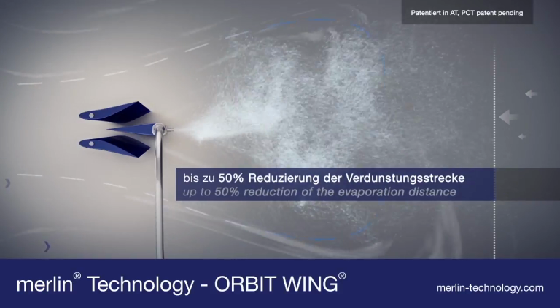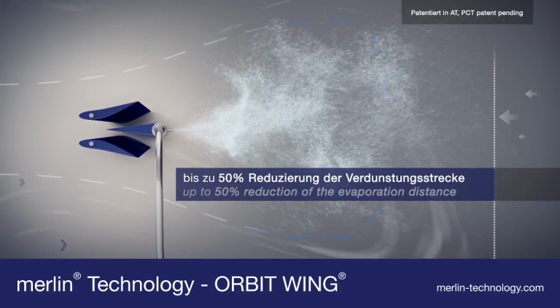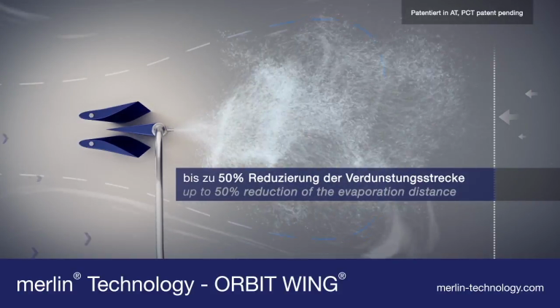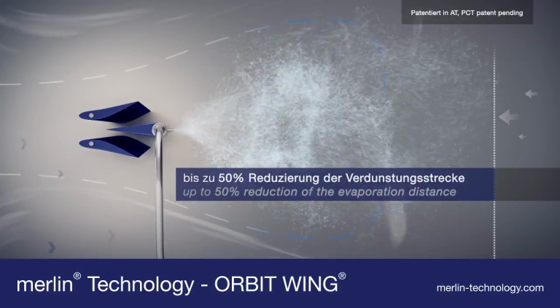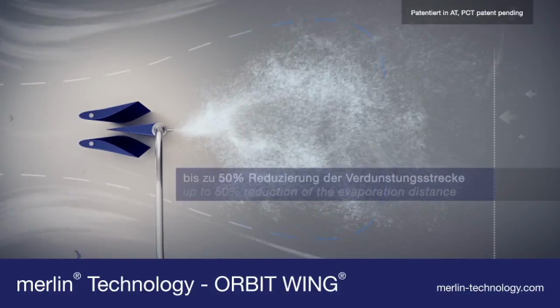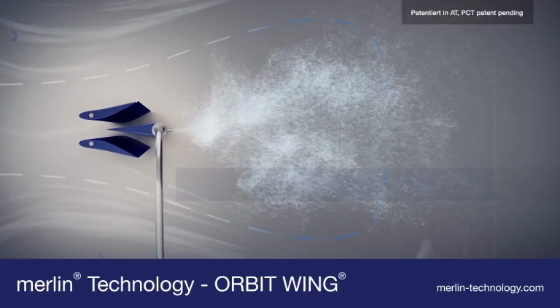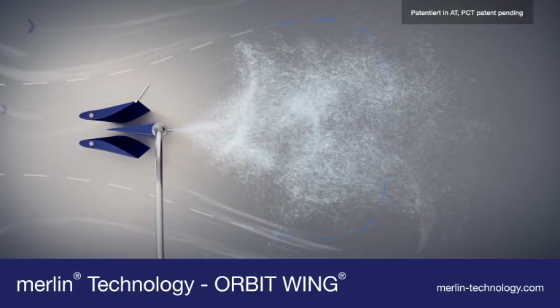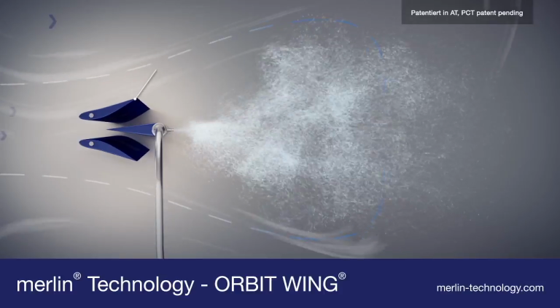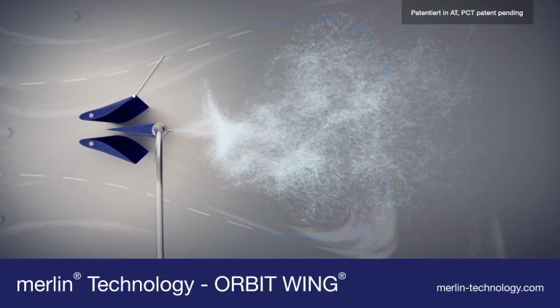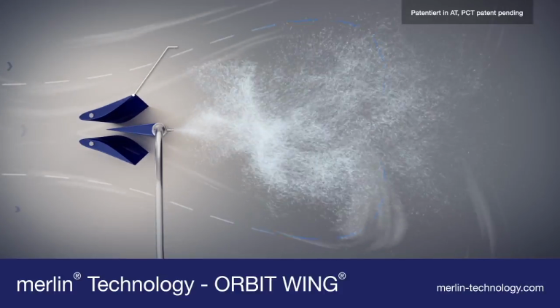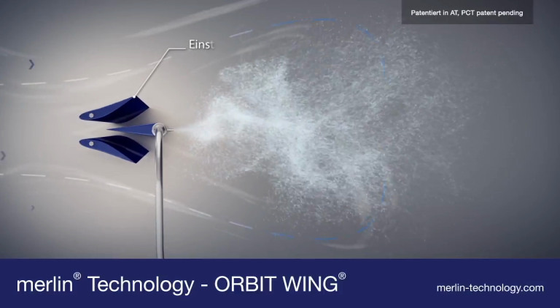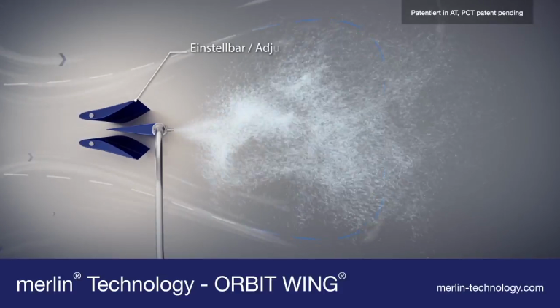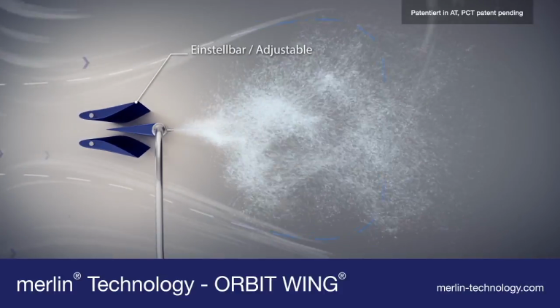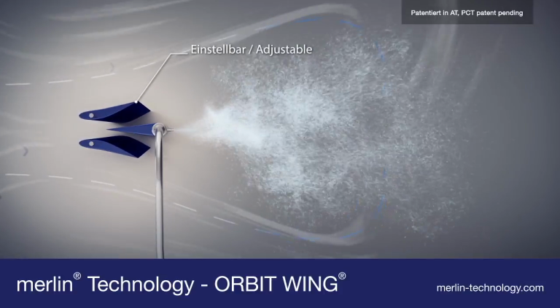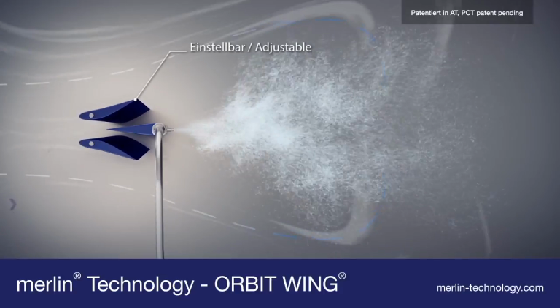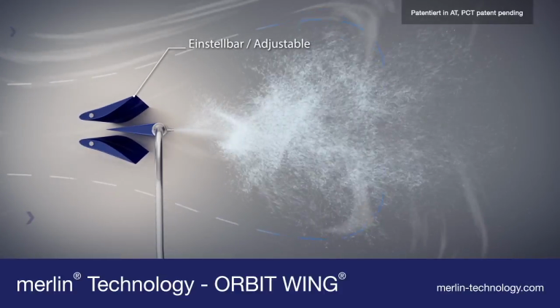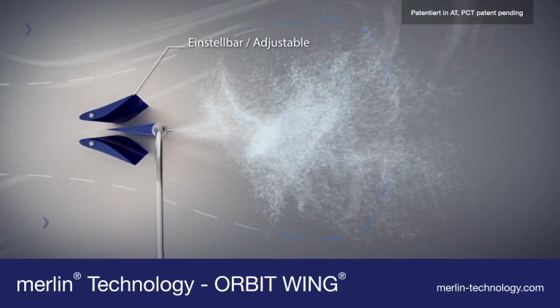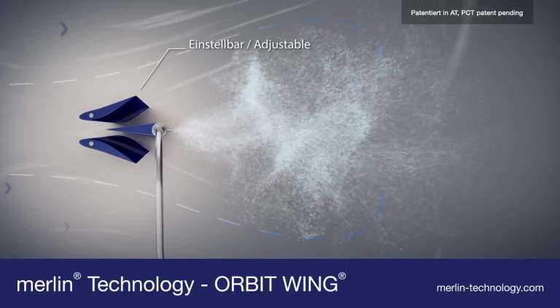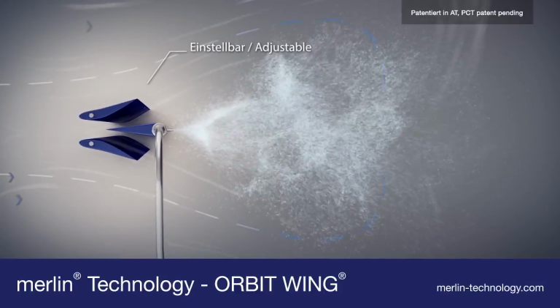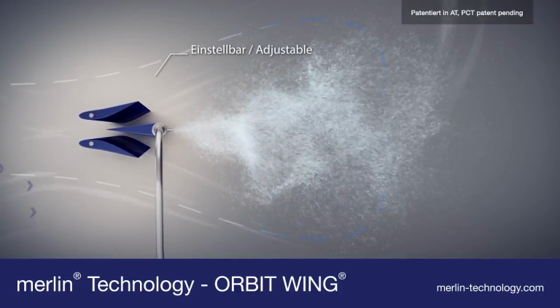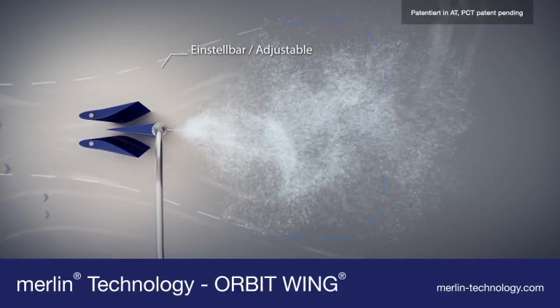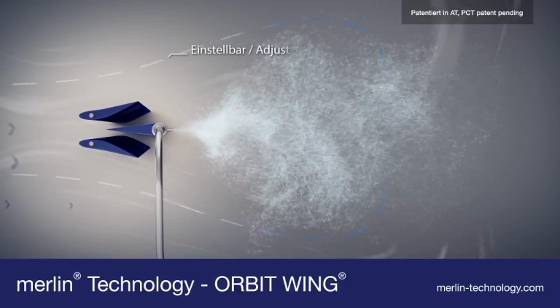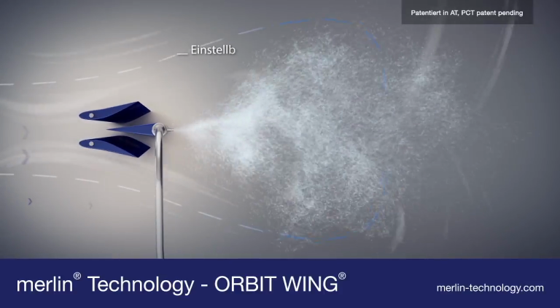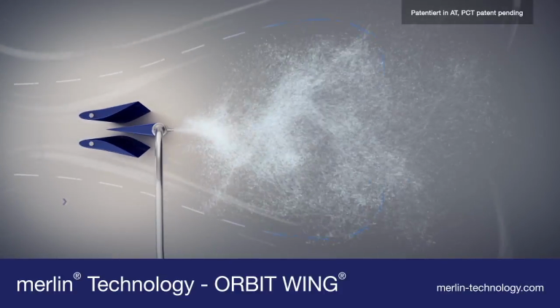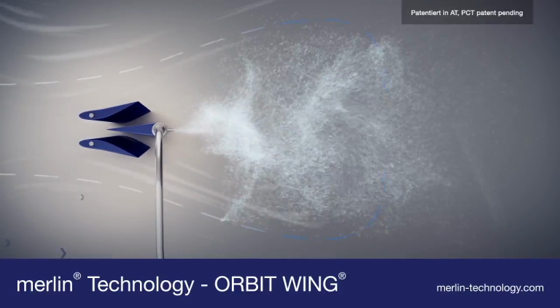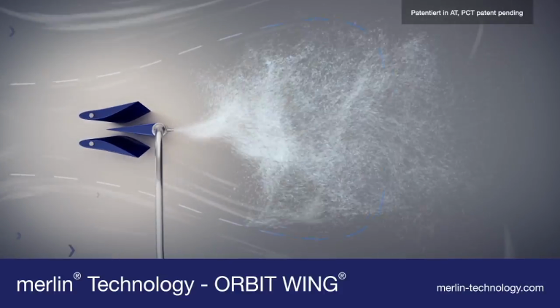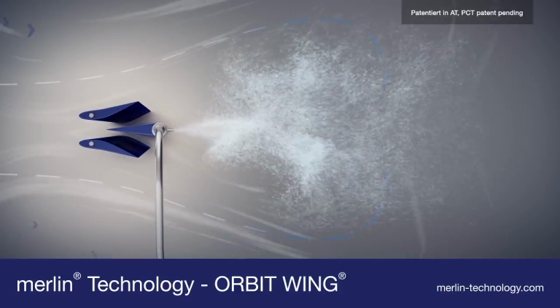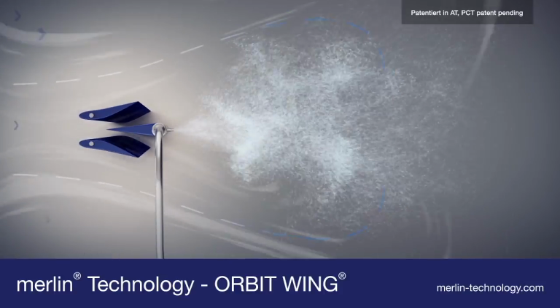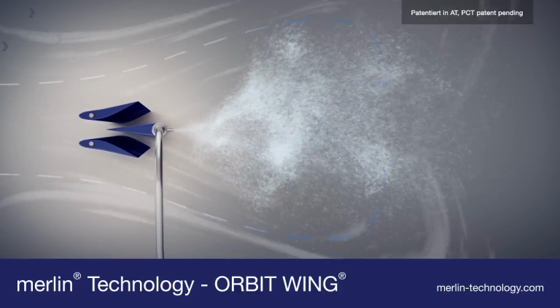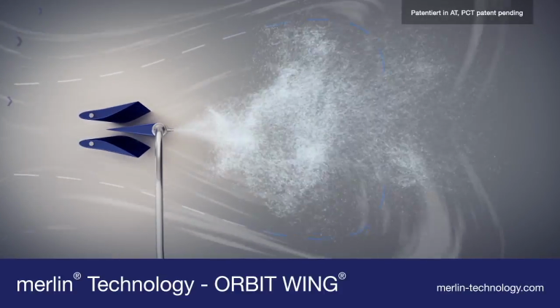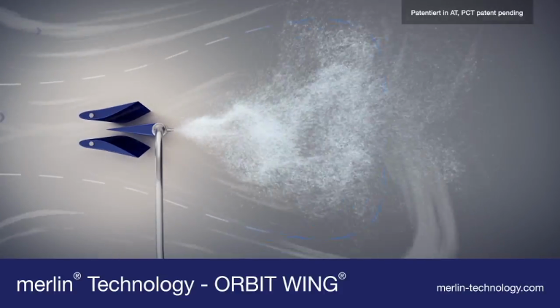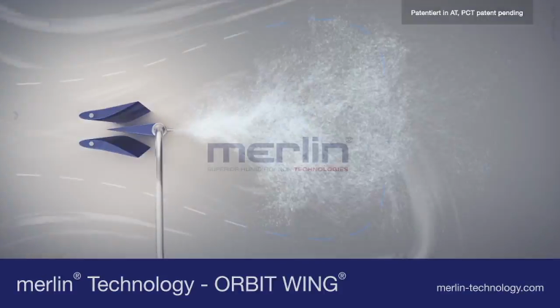The Merlin Orbit Wing system can be easily integrated into any ventilation system. Merlin Orbit Wing.